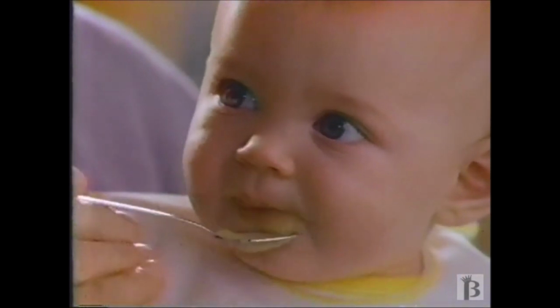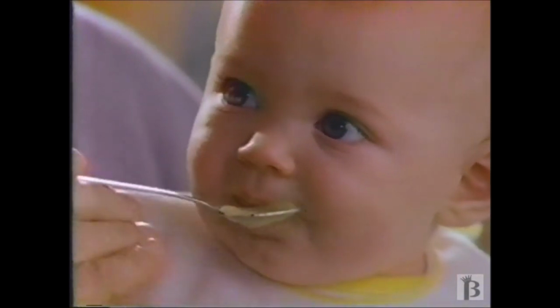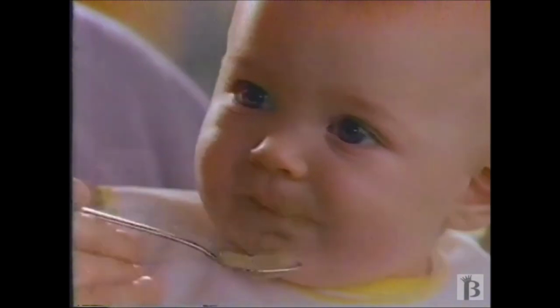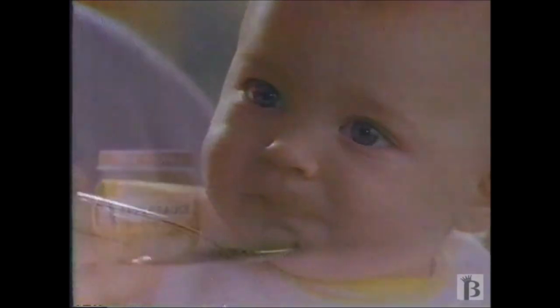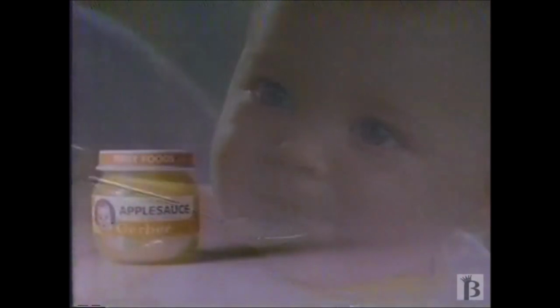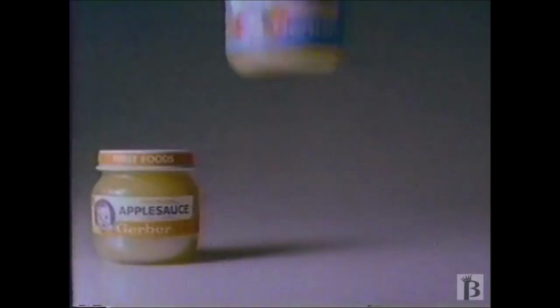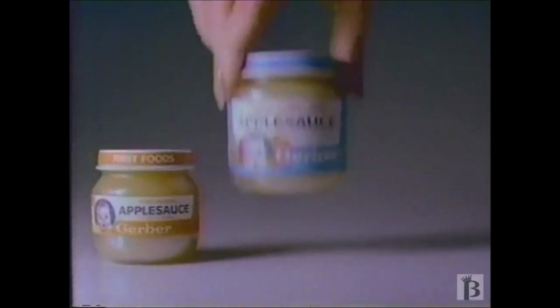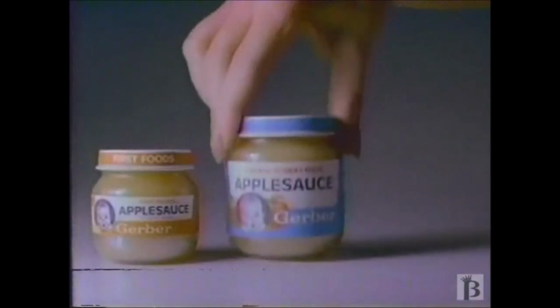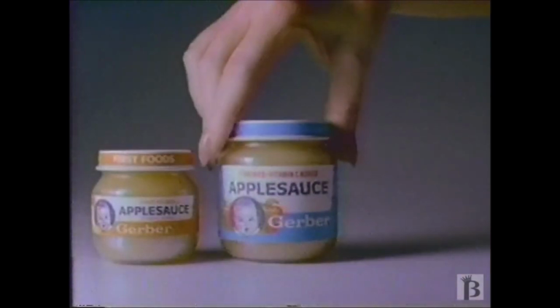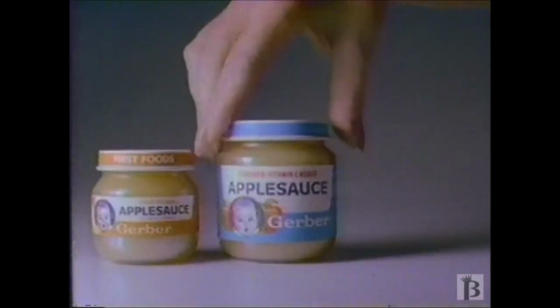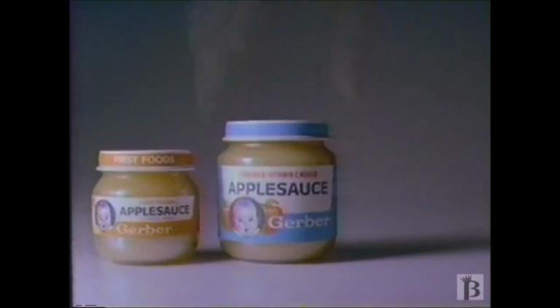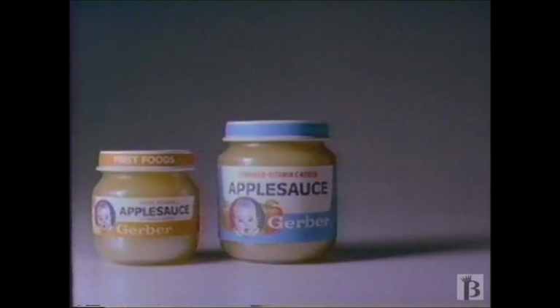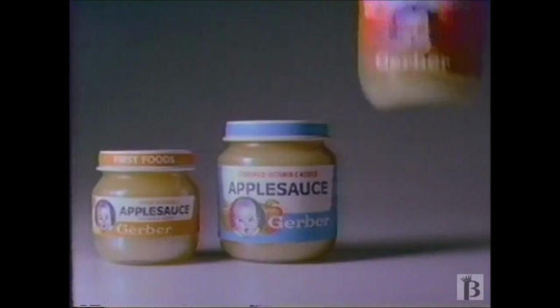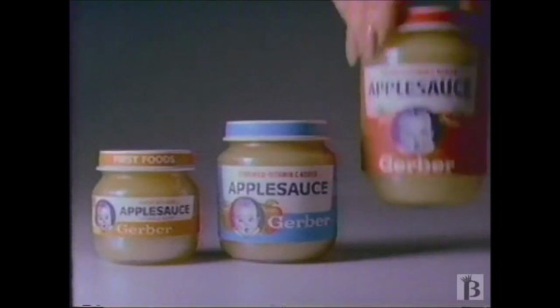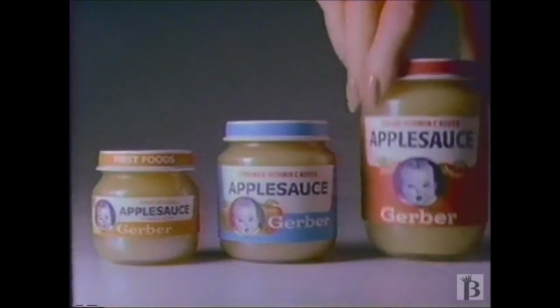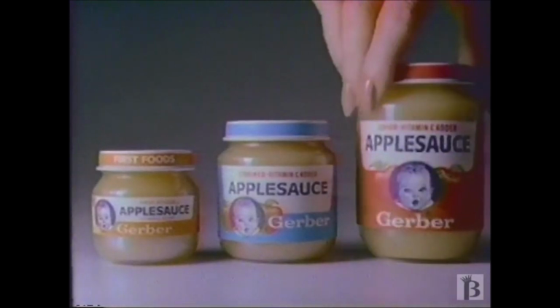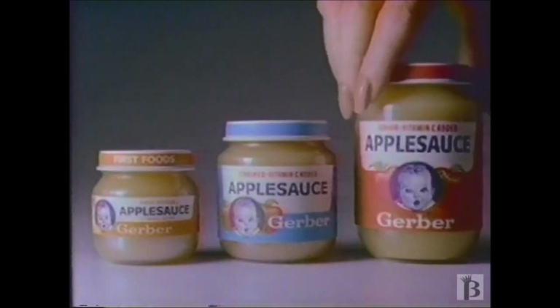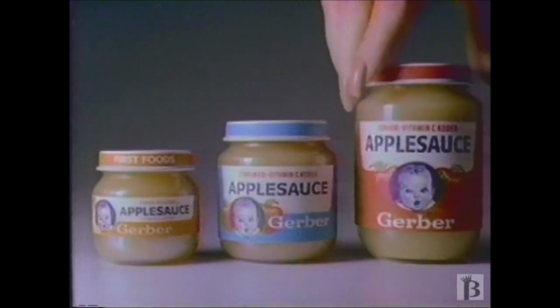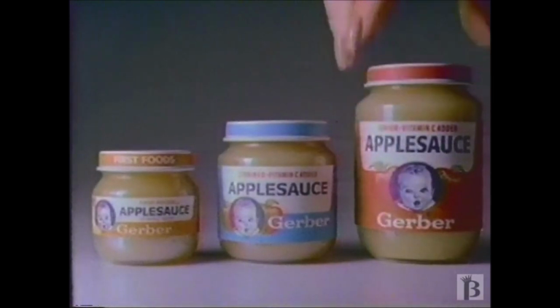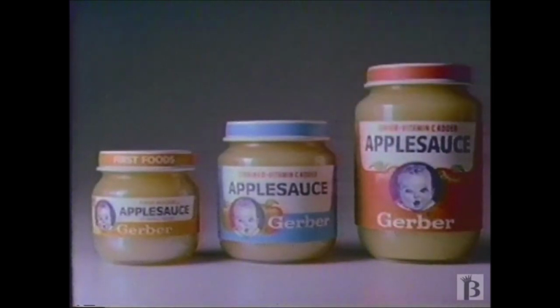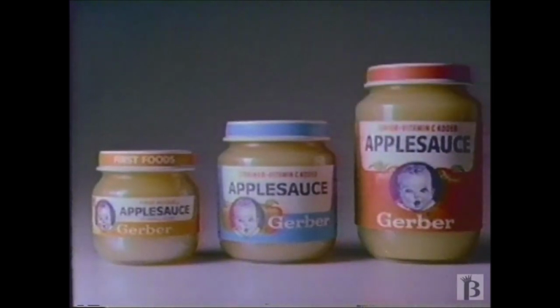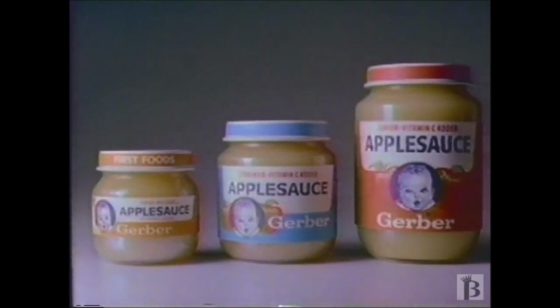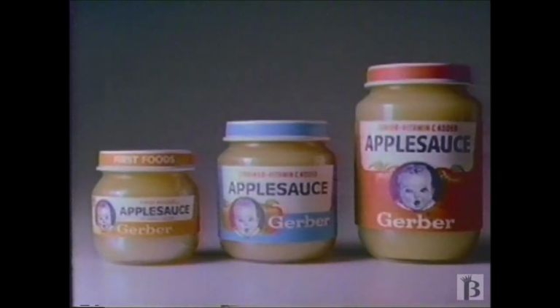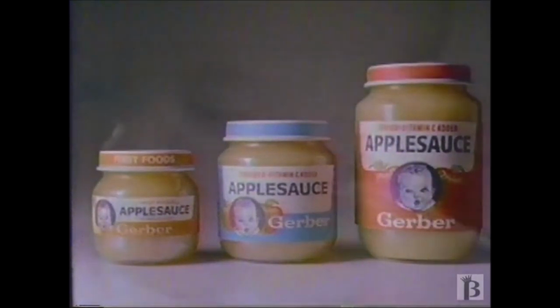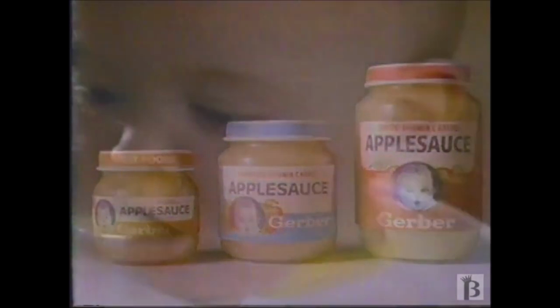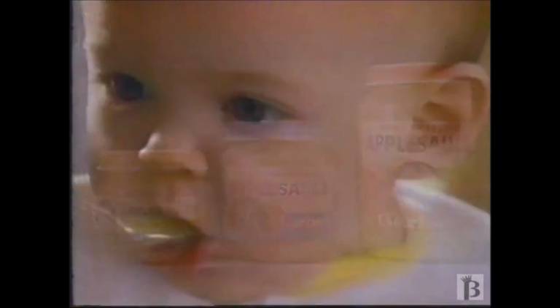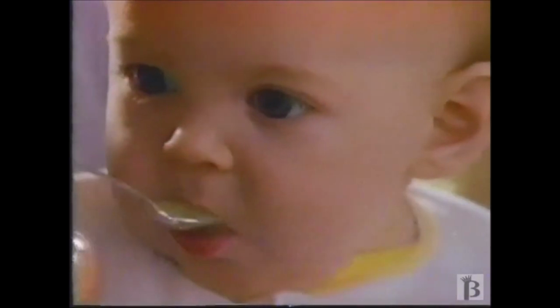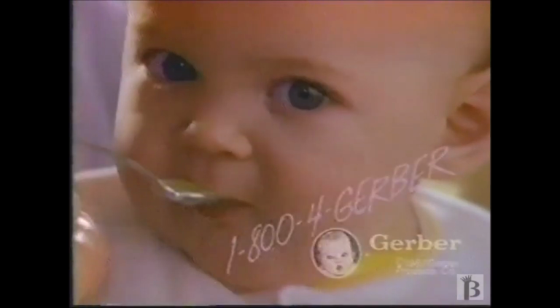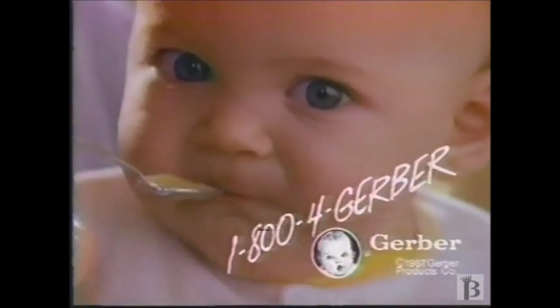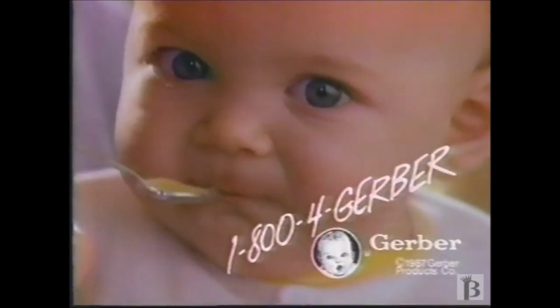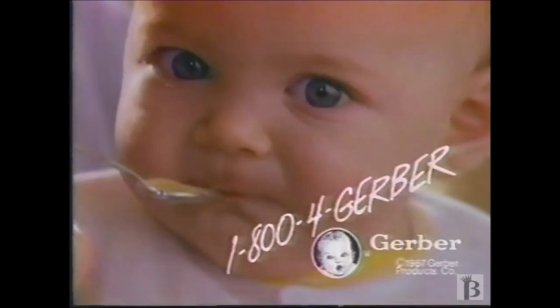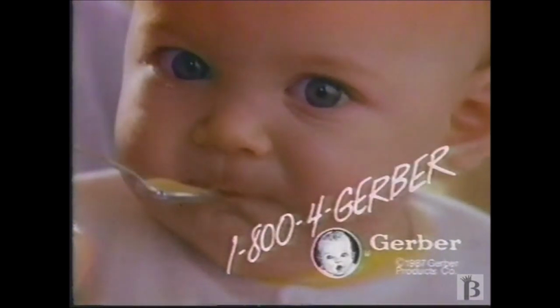To begin with, to grow with, to stay with for the first two years. Any questions? Call Gerber.